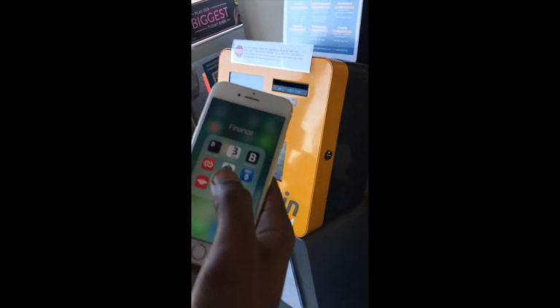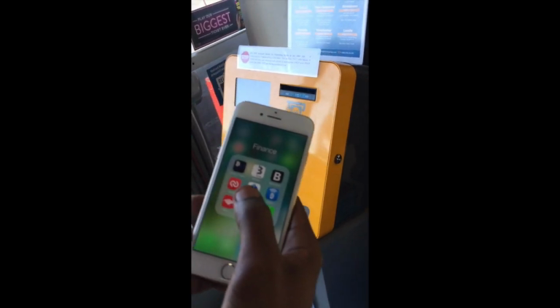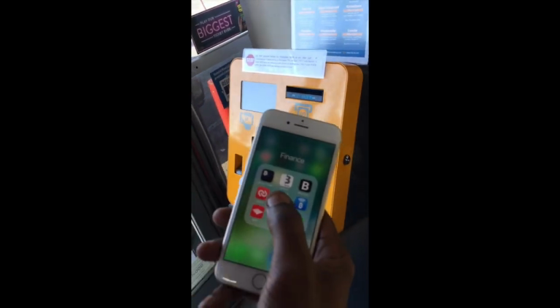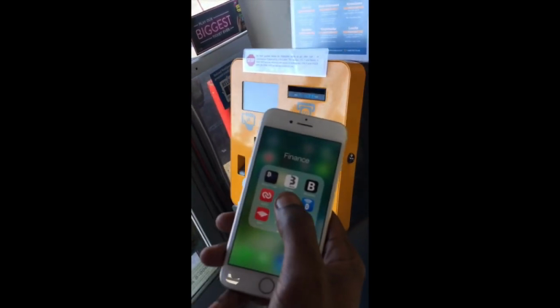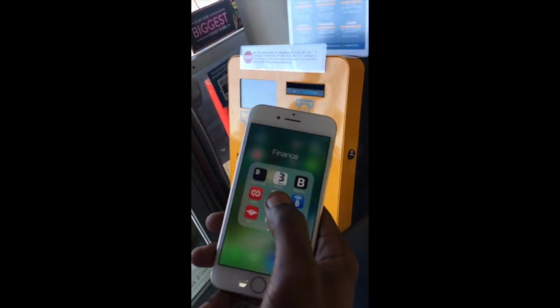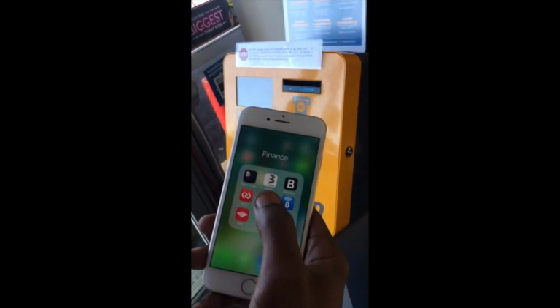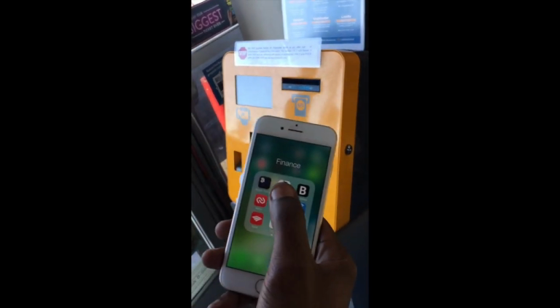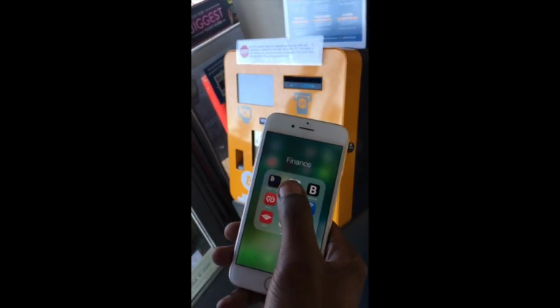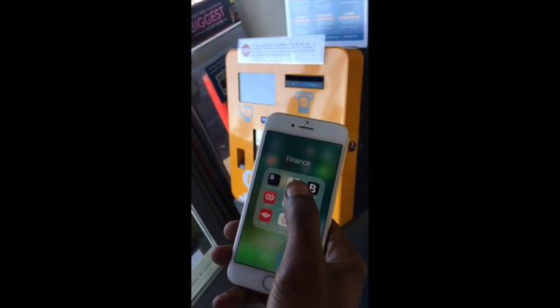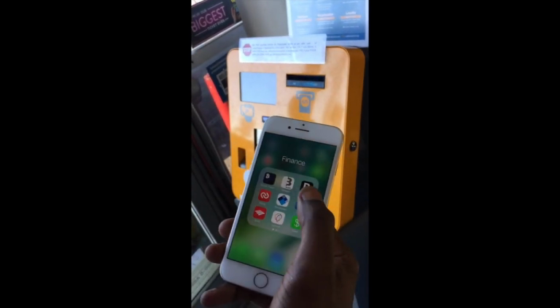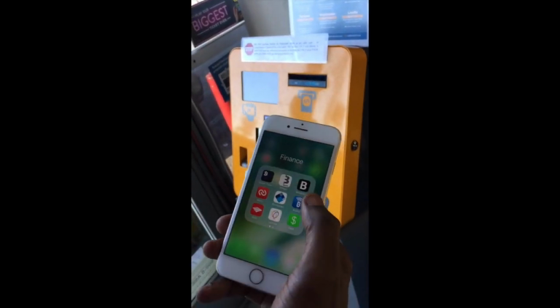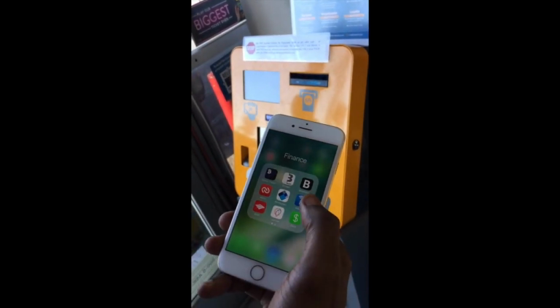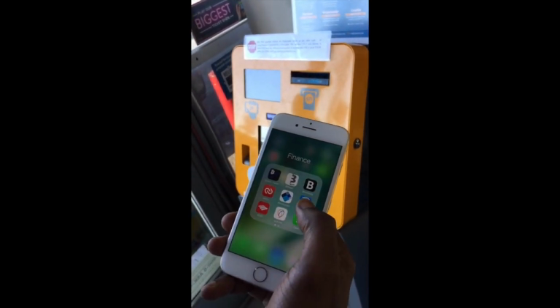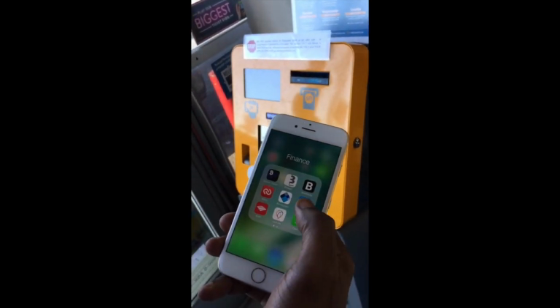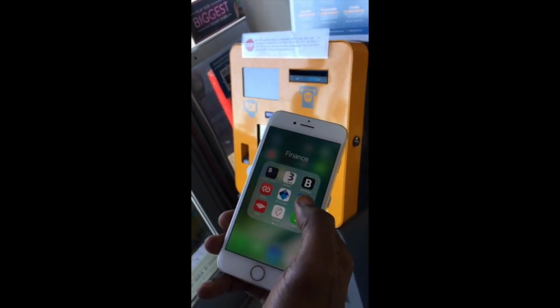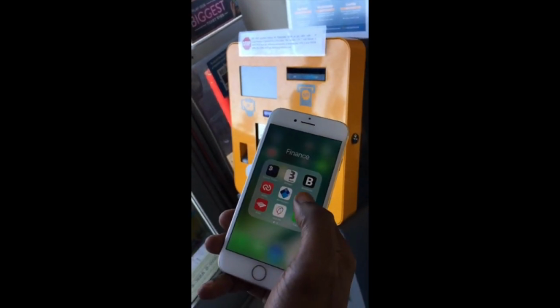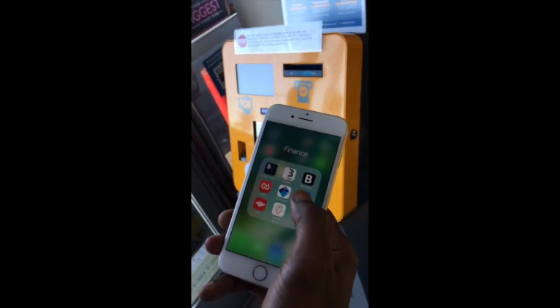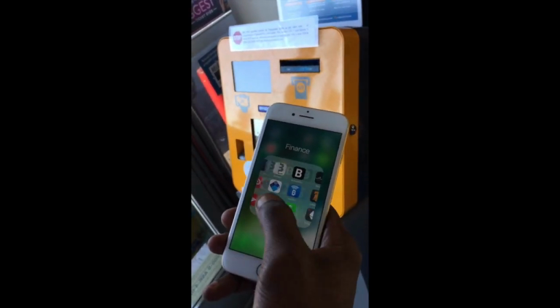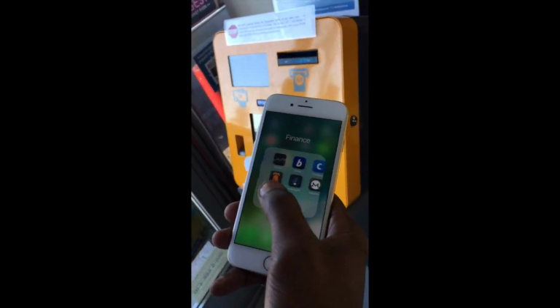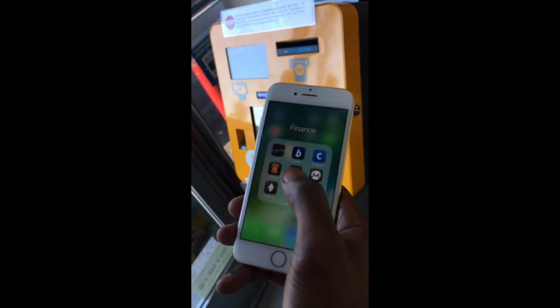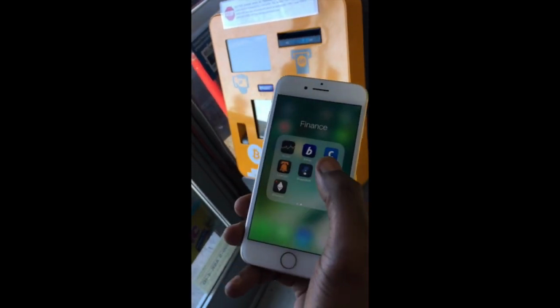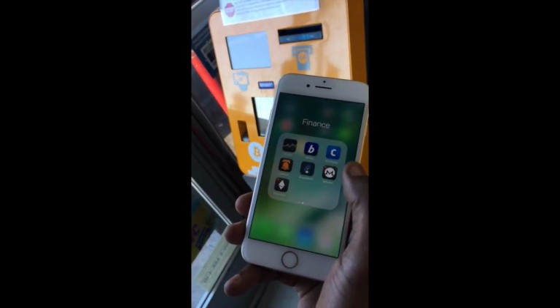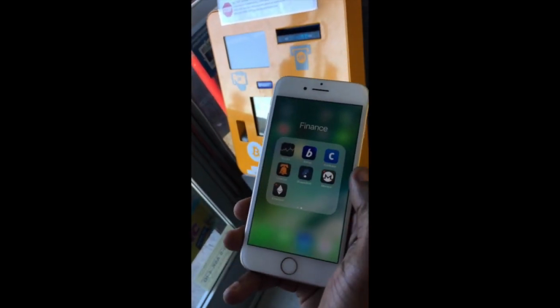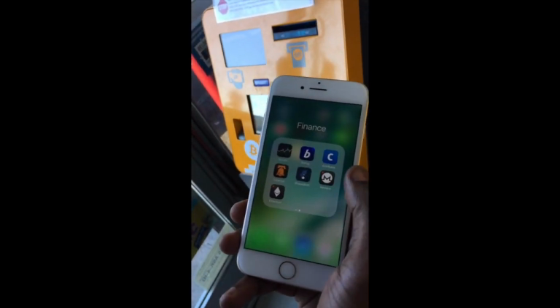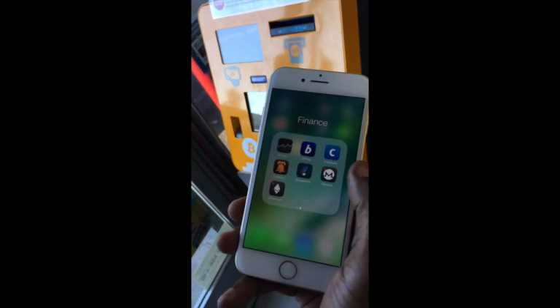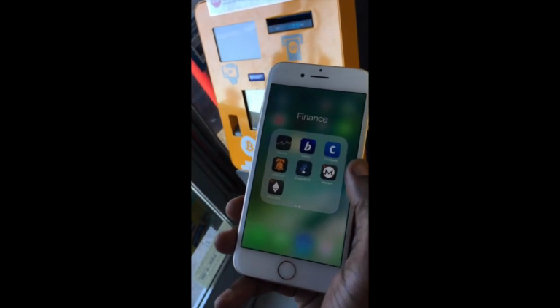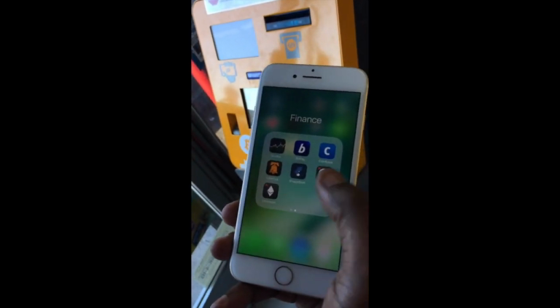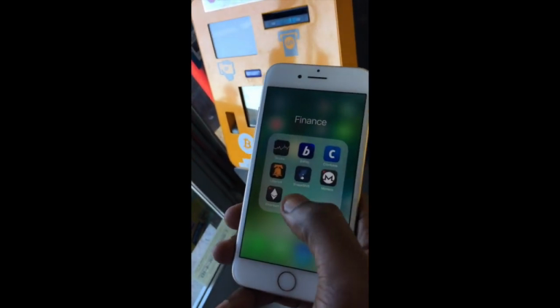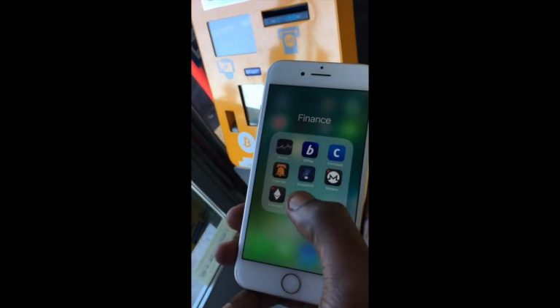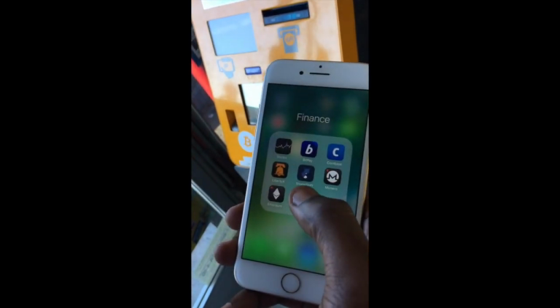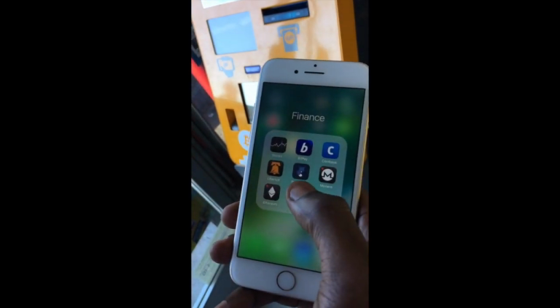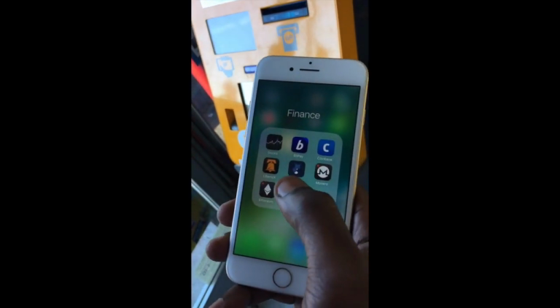These are a few wallet app options: Blockchain, BitMari, AirBits, BitPay, and ShapeShift. These are different wallet addresses you can use.